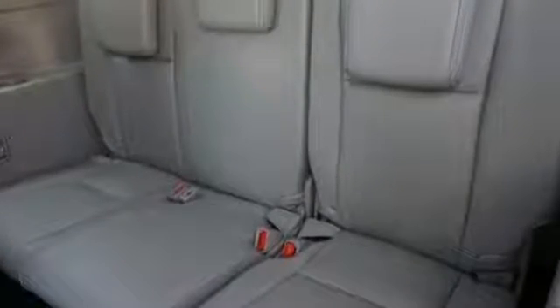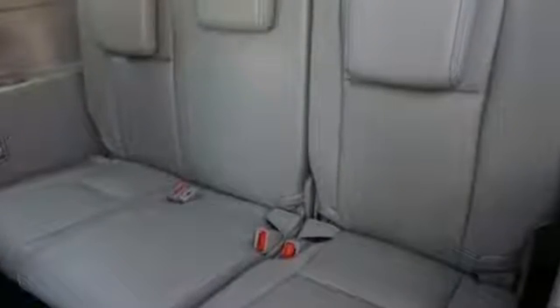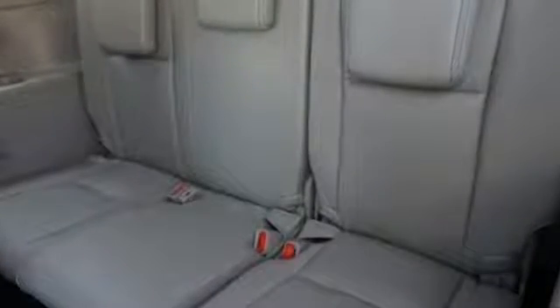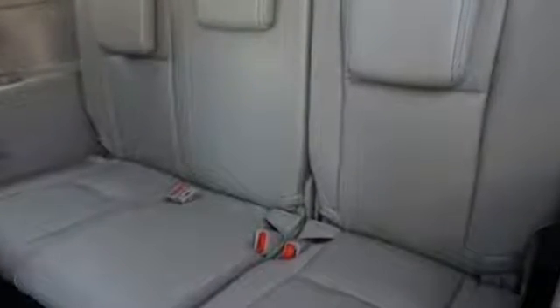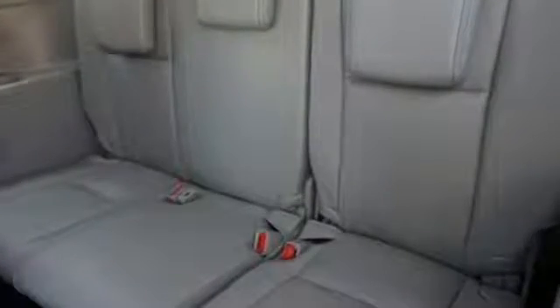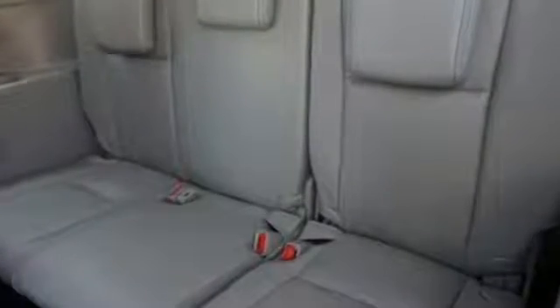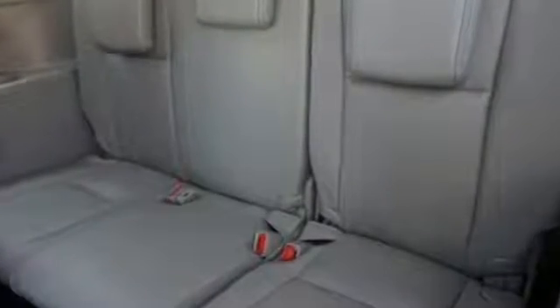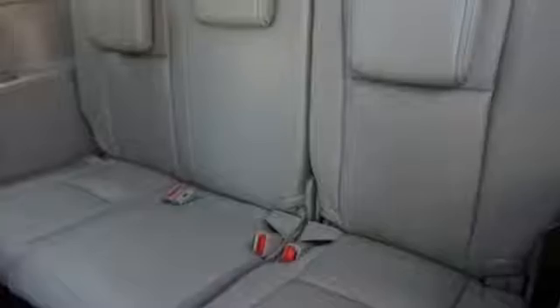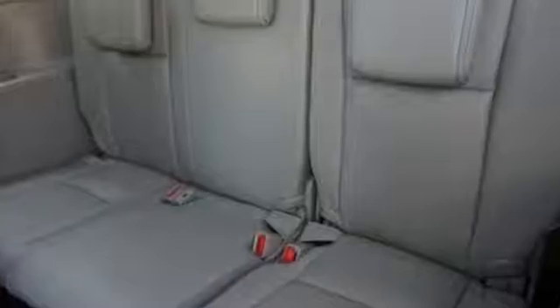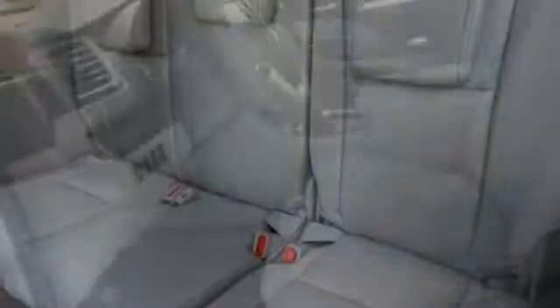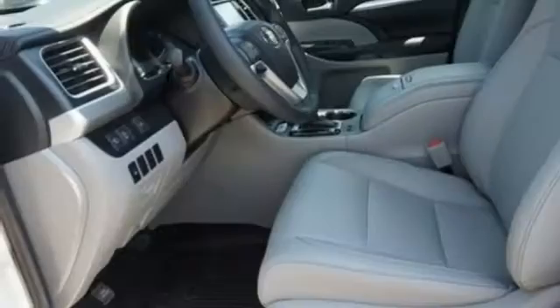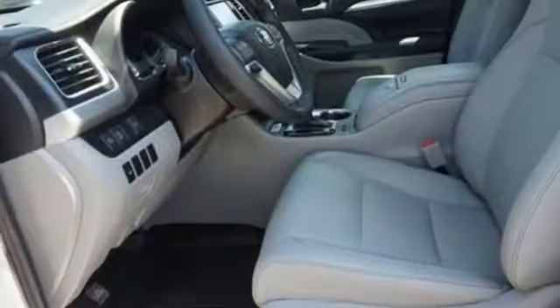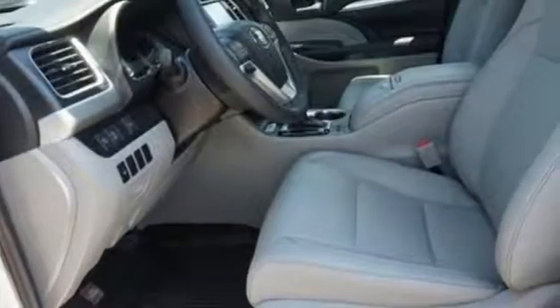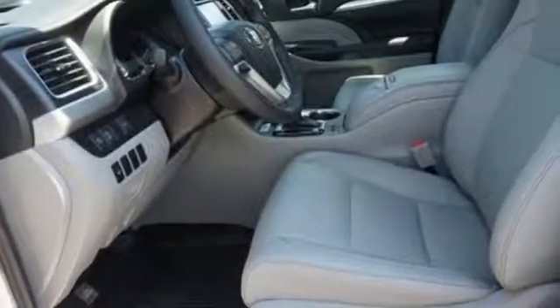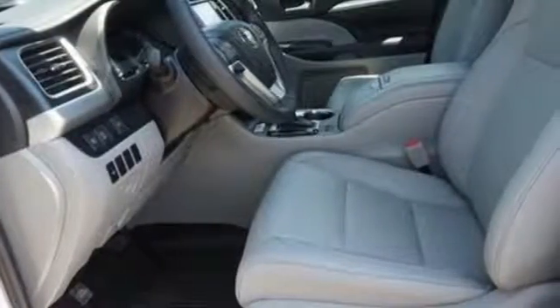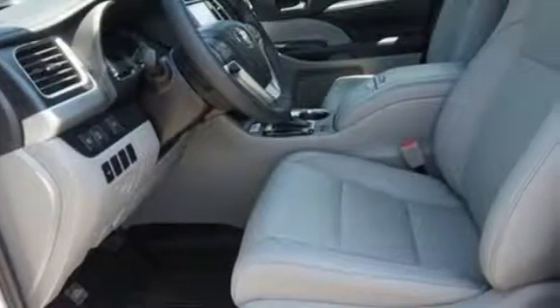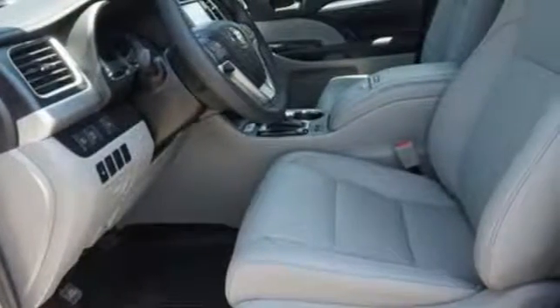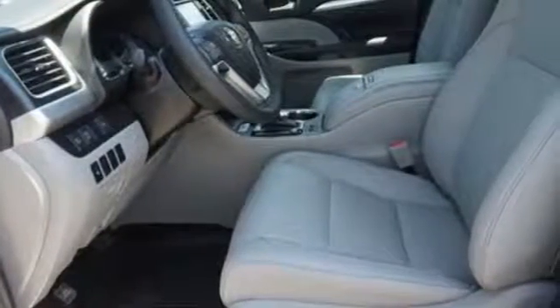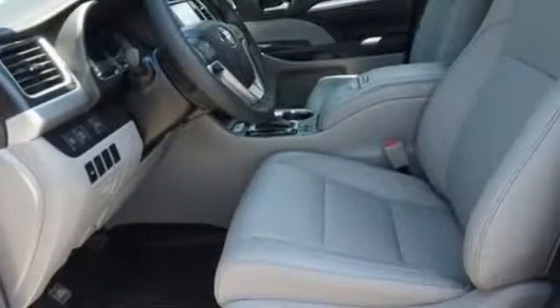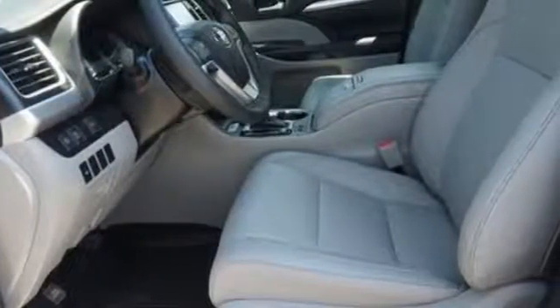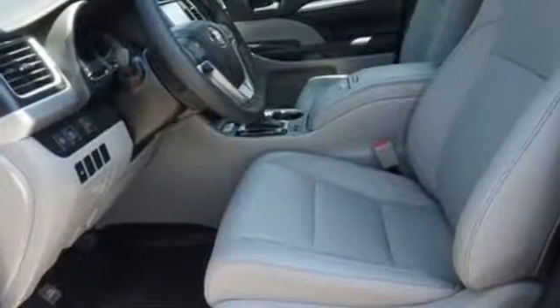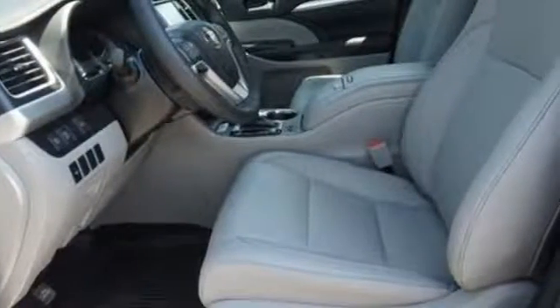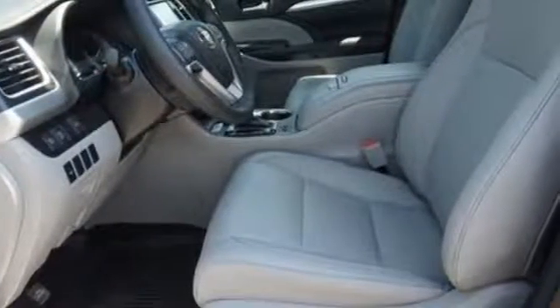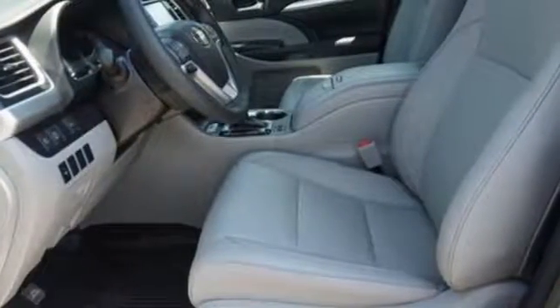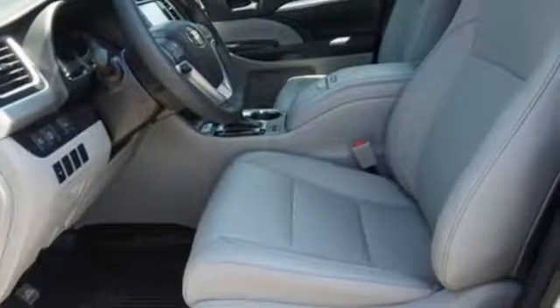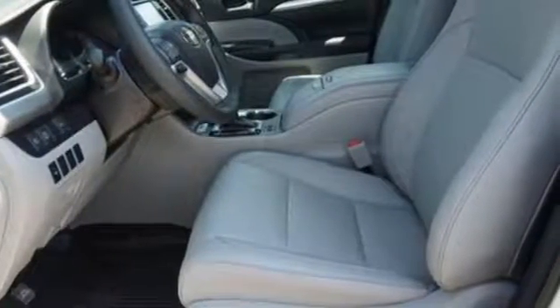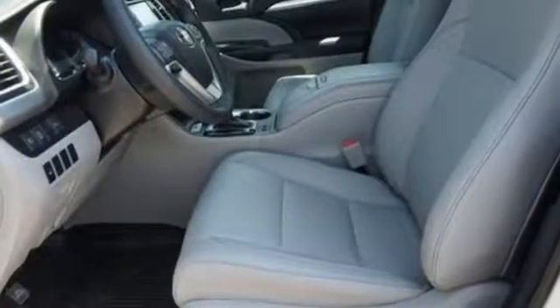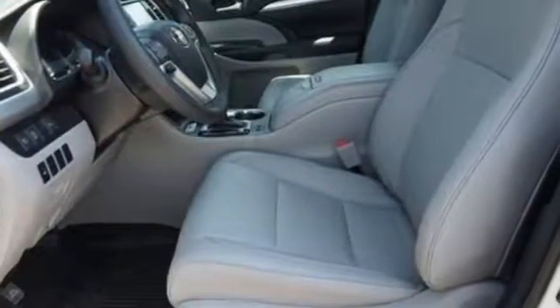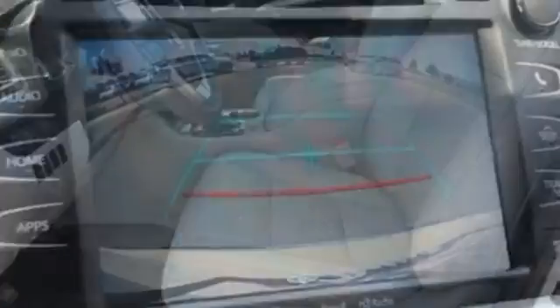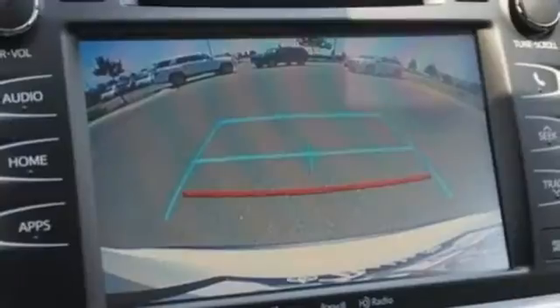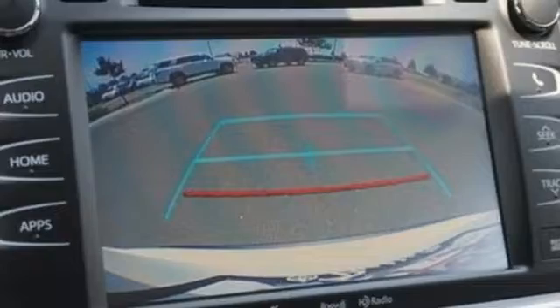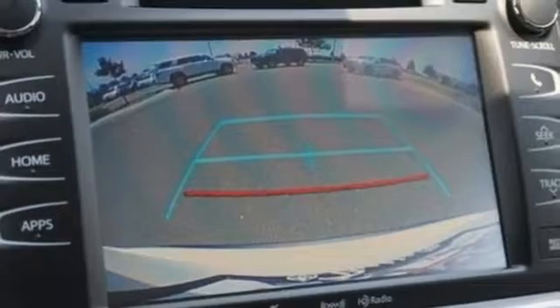The LATCH system keeps your kids' car seats securely in place, and cargo area tie-down hooks ensure all you haul stays put.